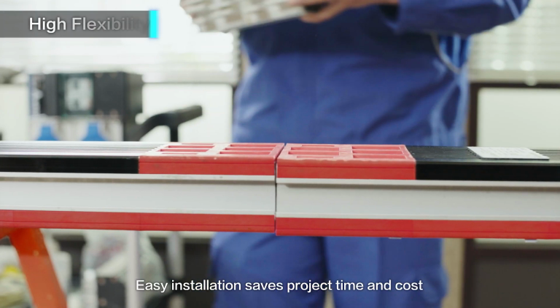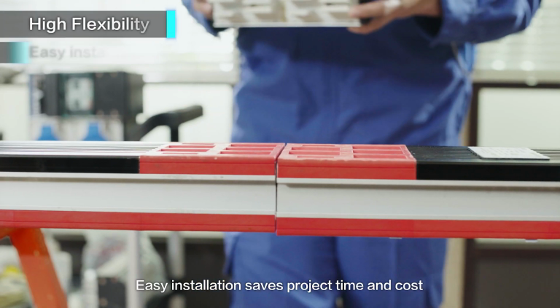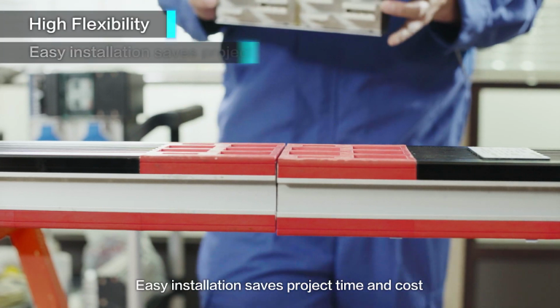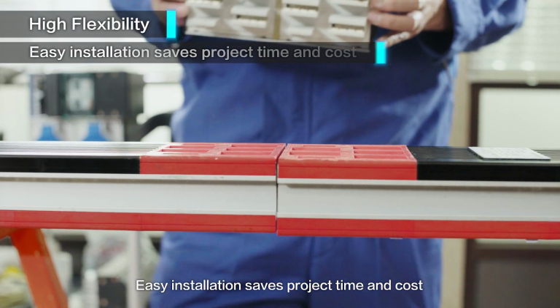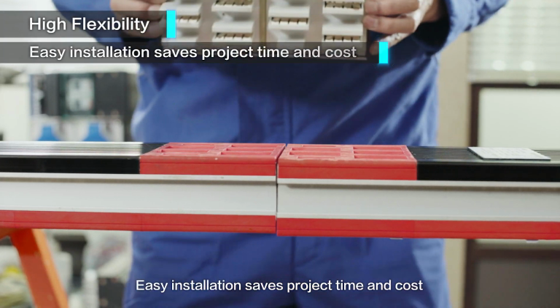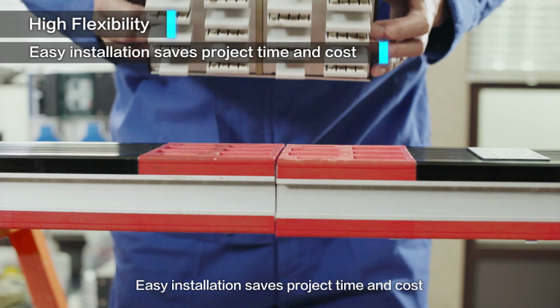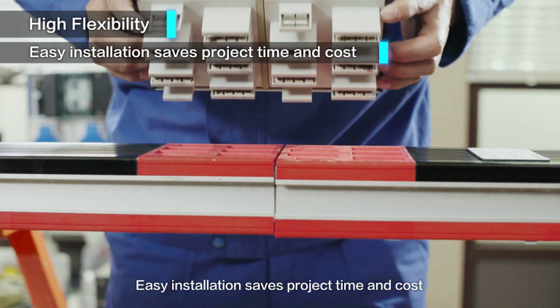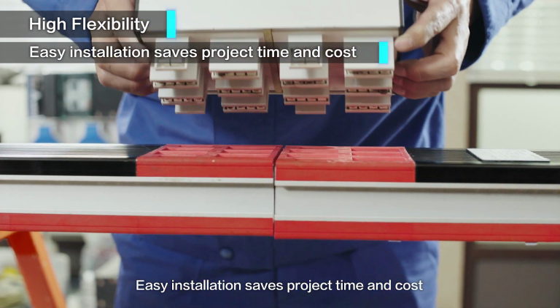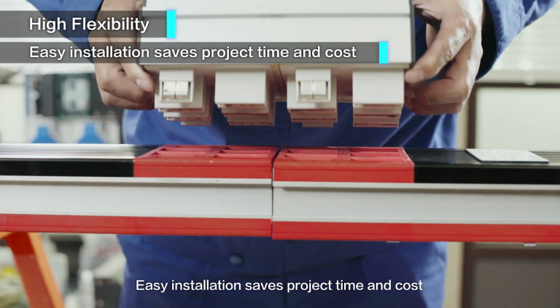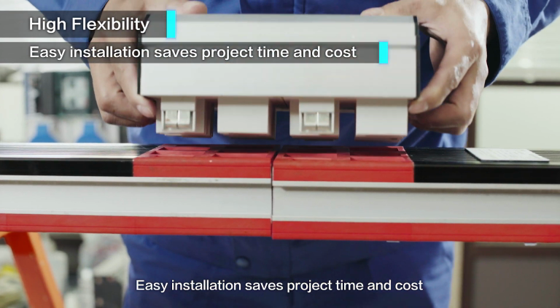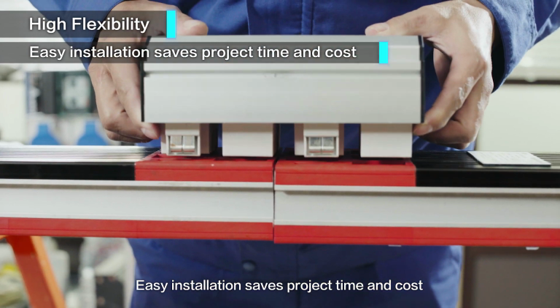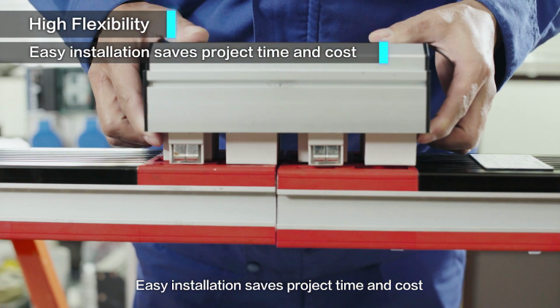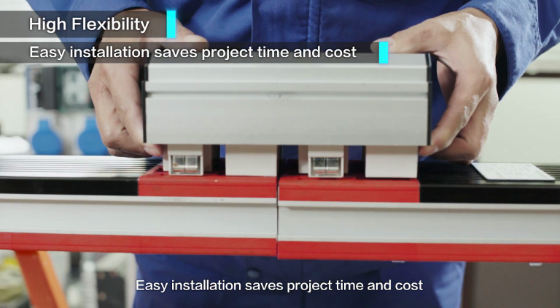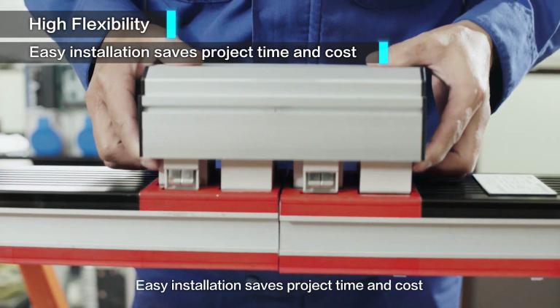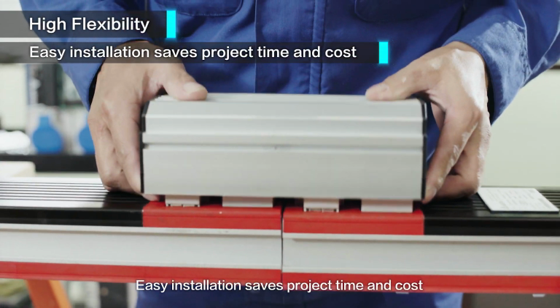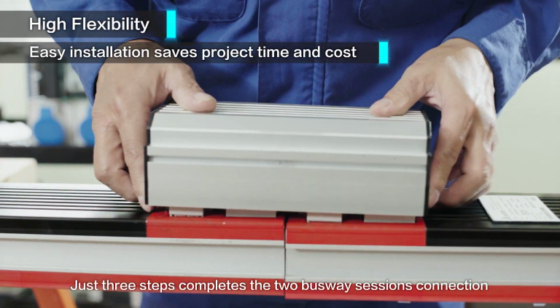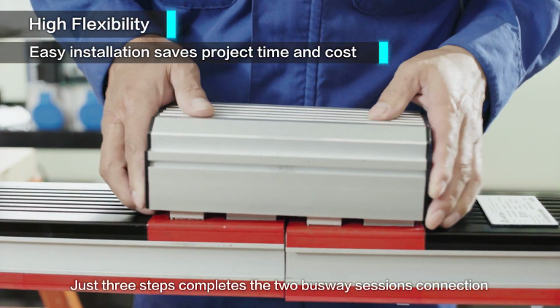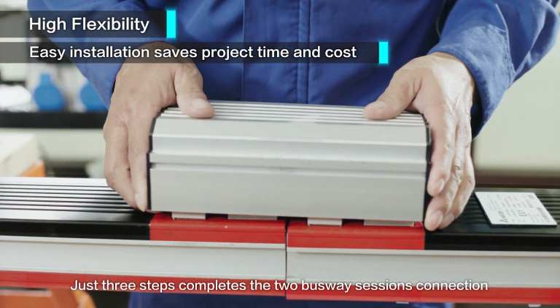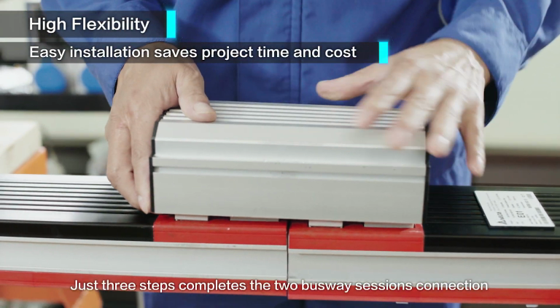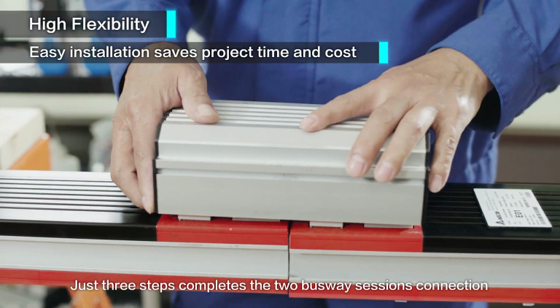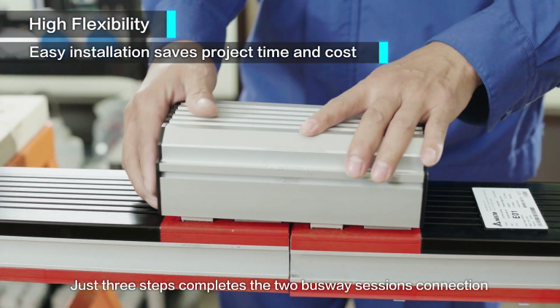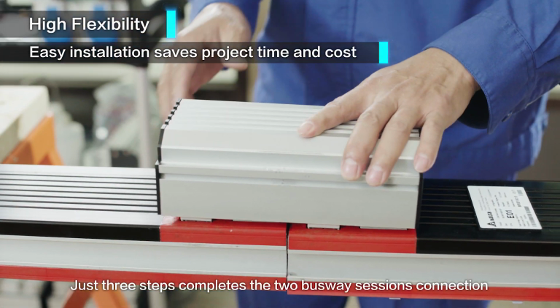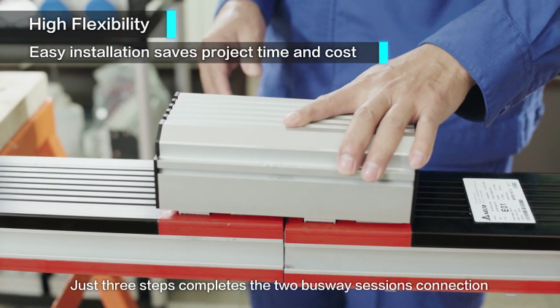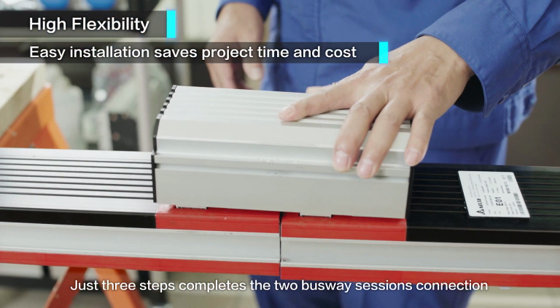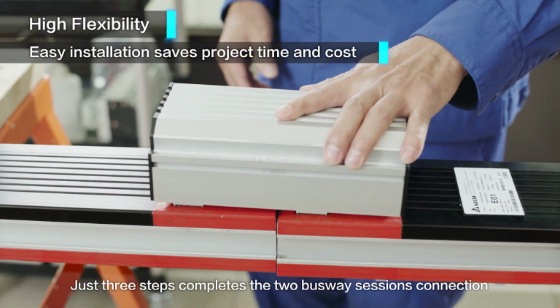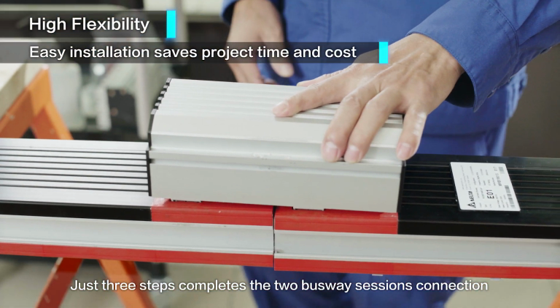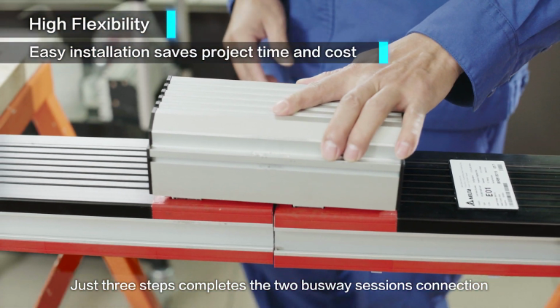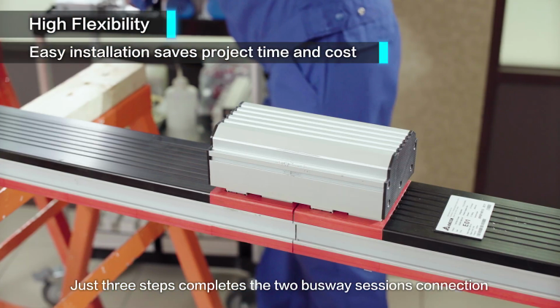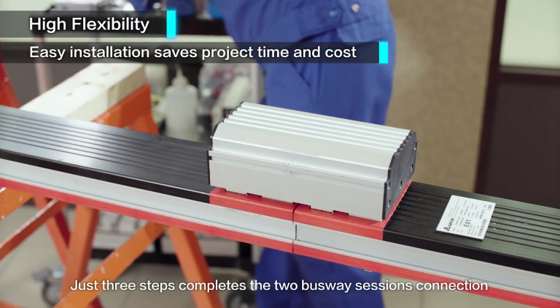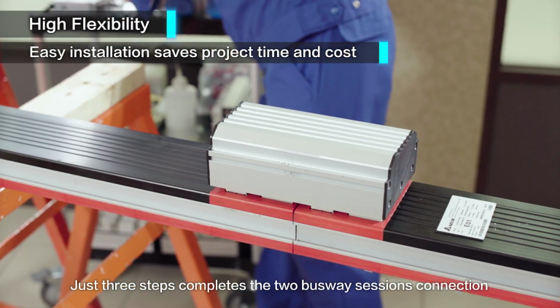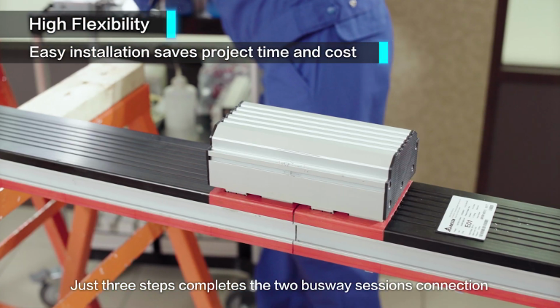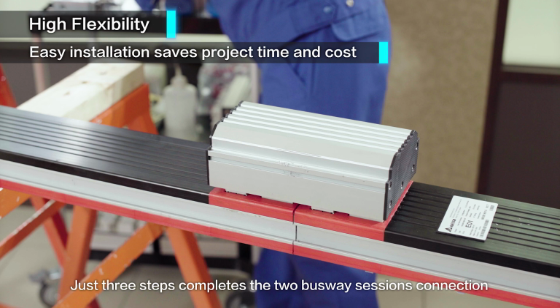Easy installation saves project time and cost. Just three steps completes the two busway sessions connection.